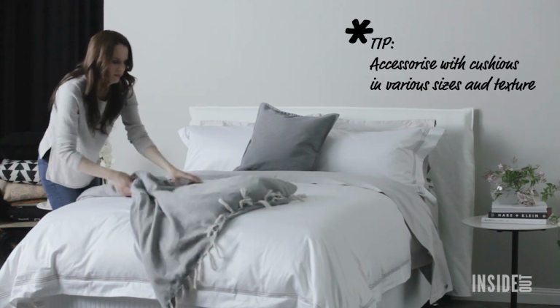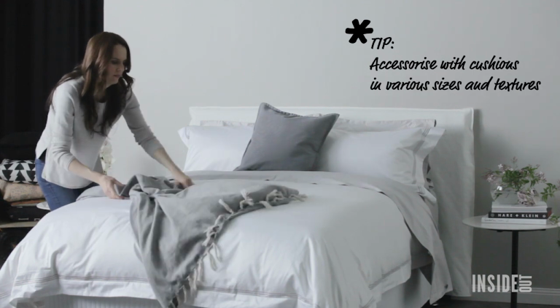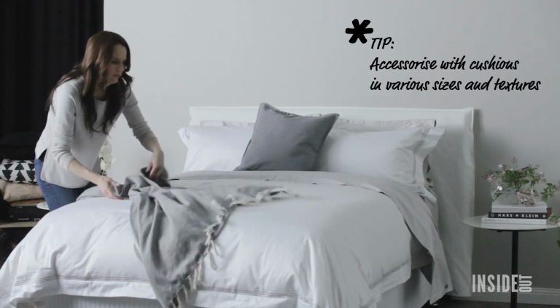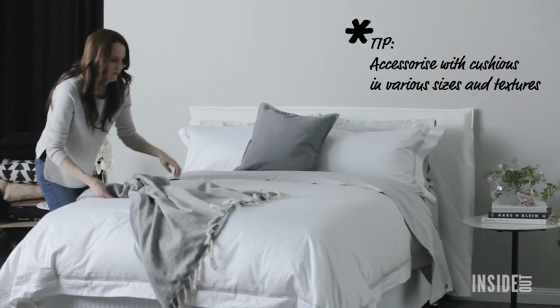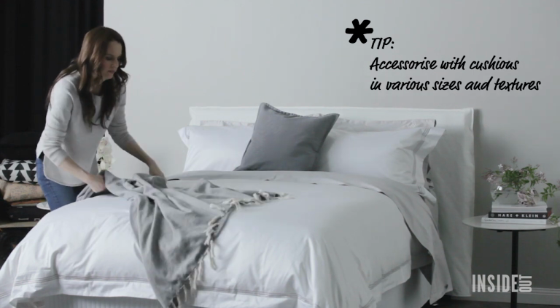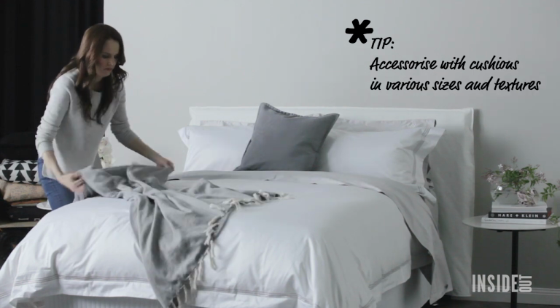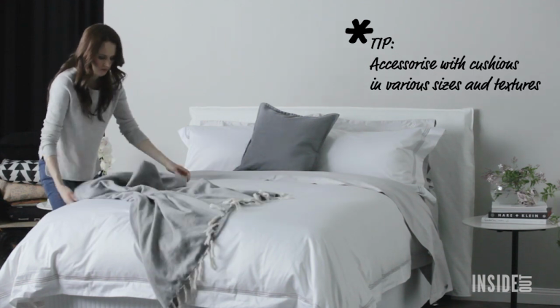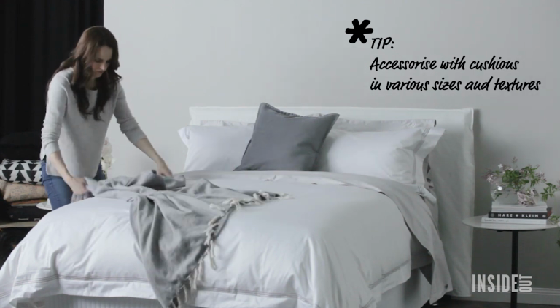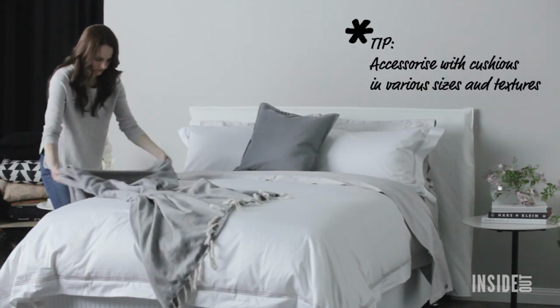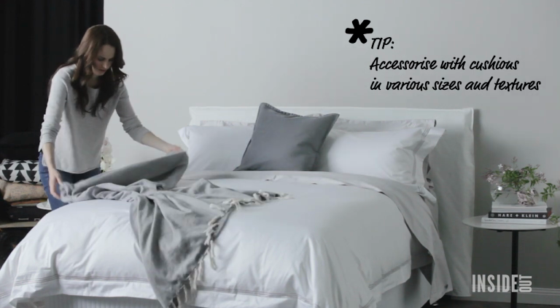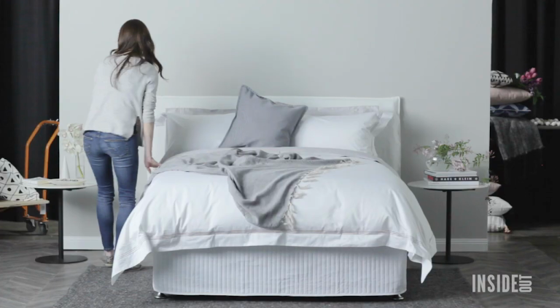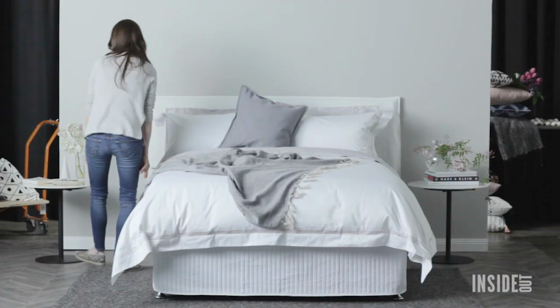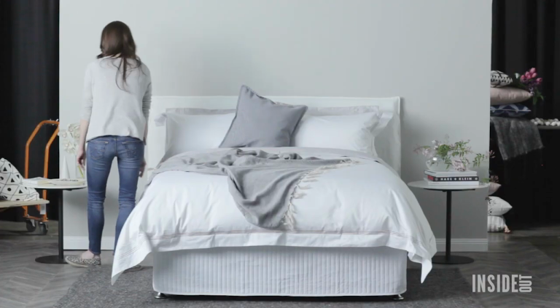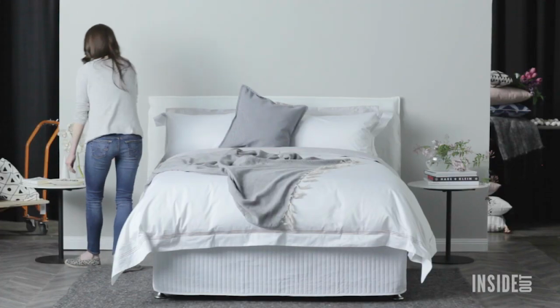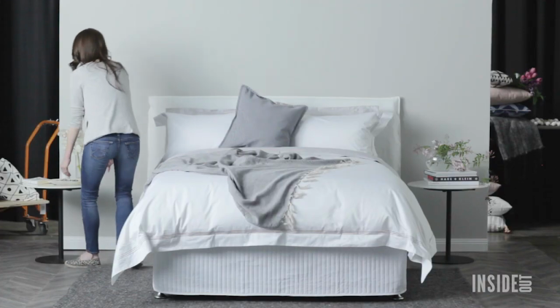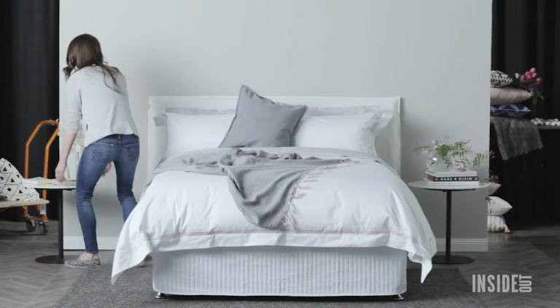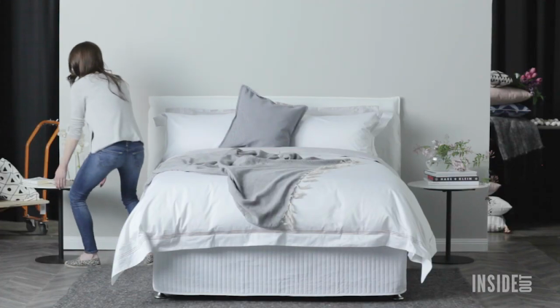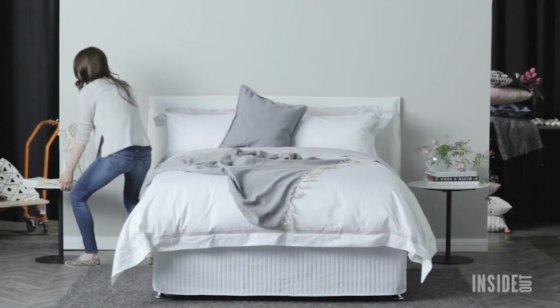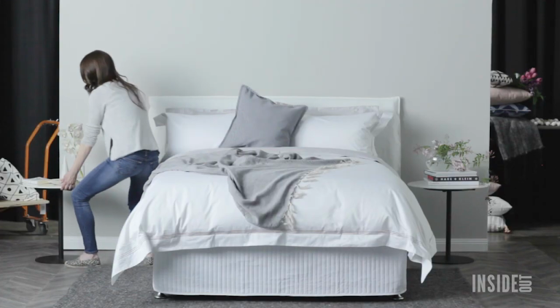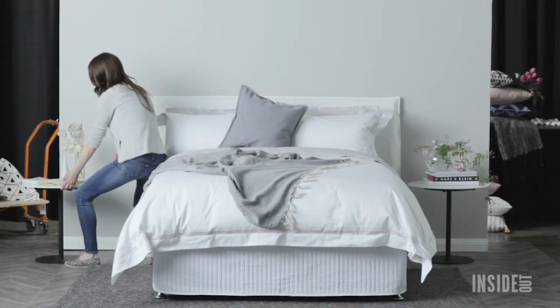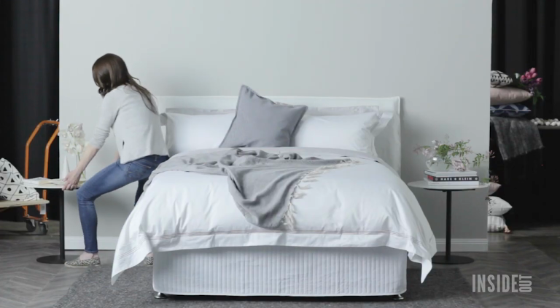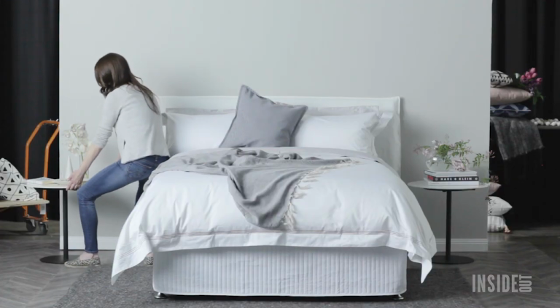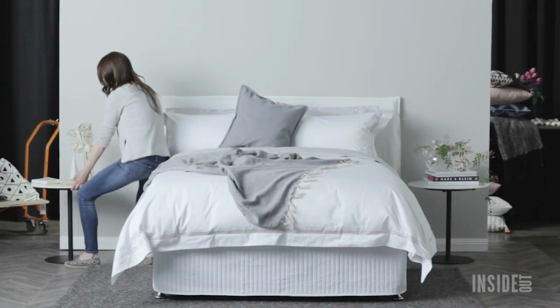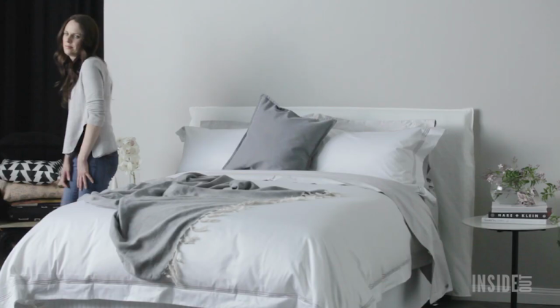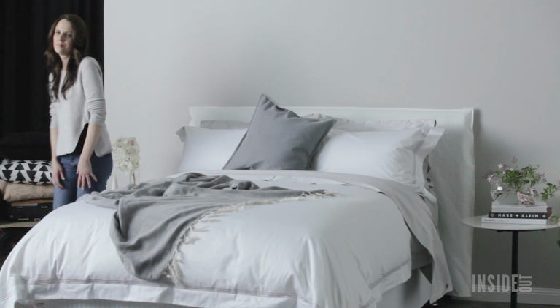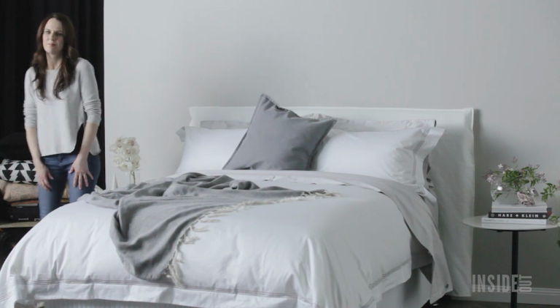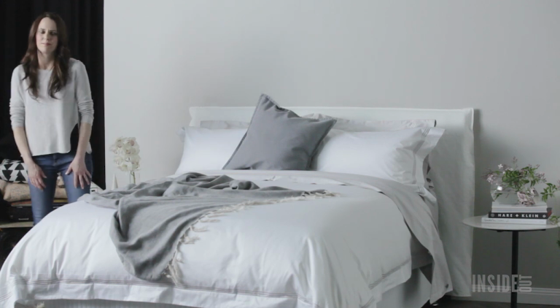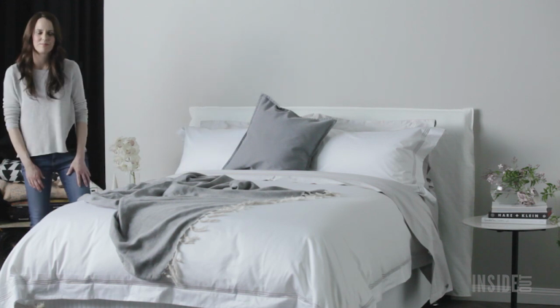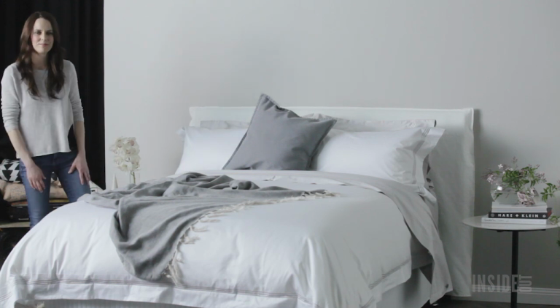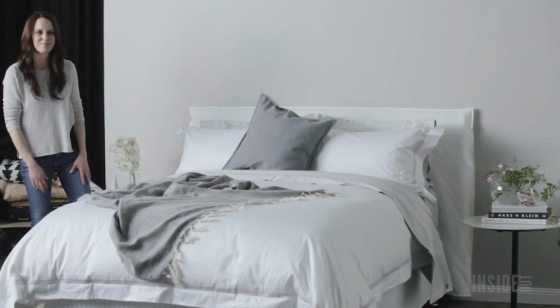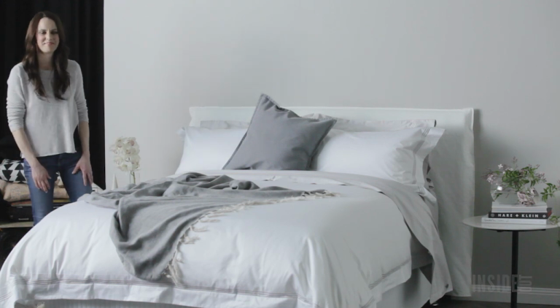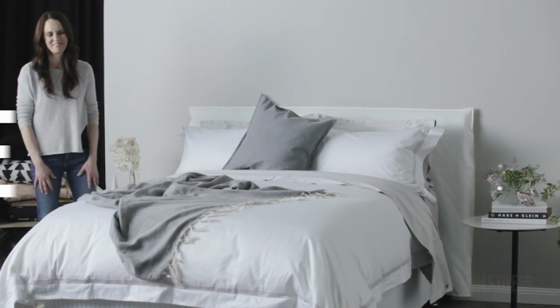Throw on a scatter cushion, arrange your blanket and you're done.